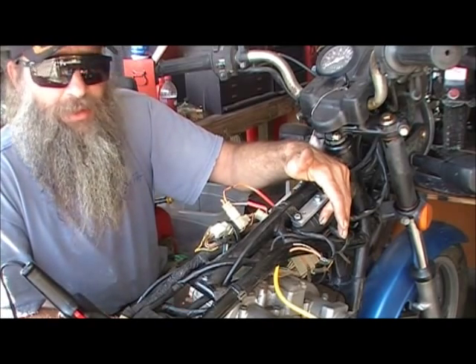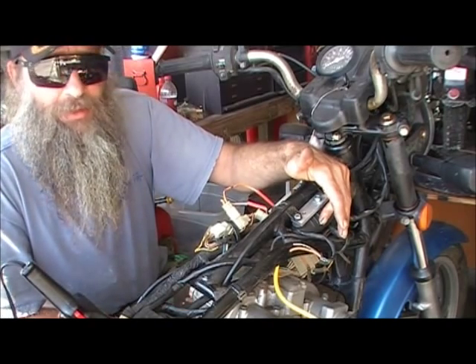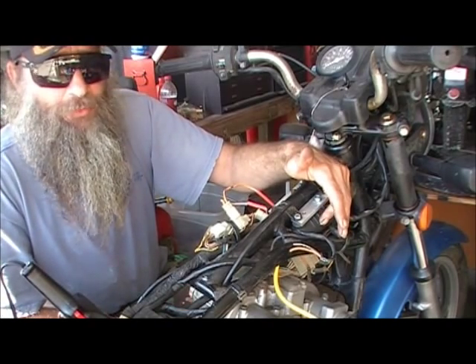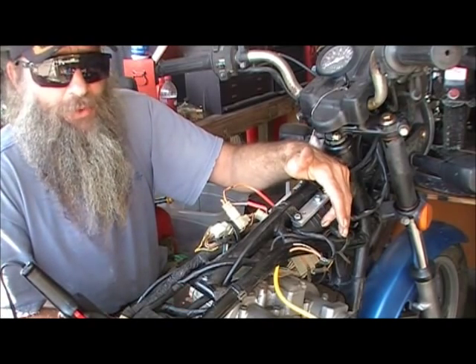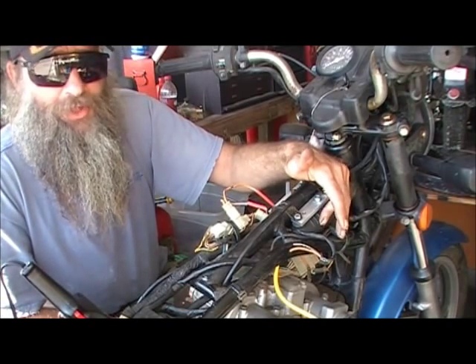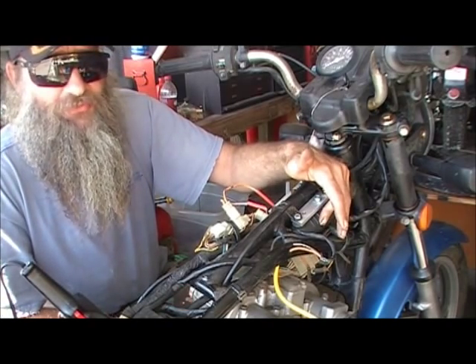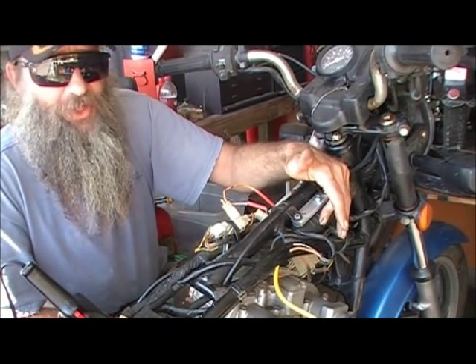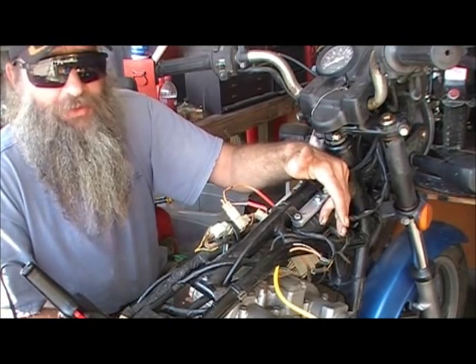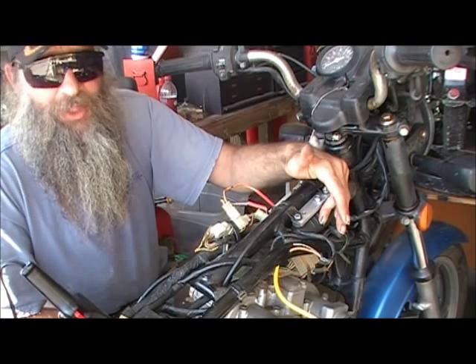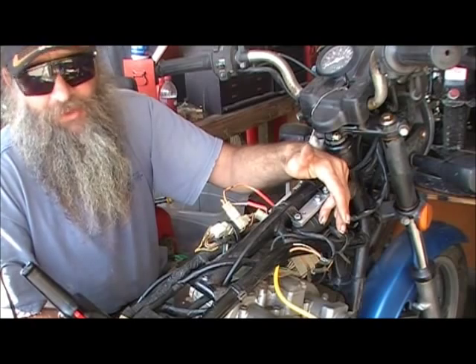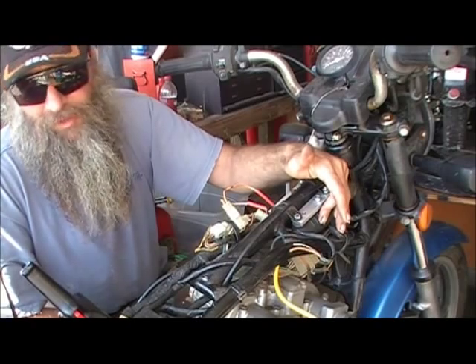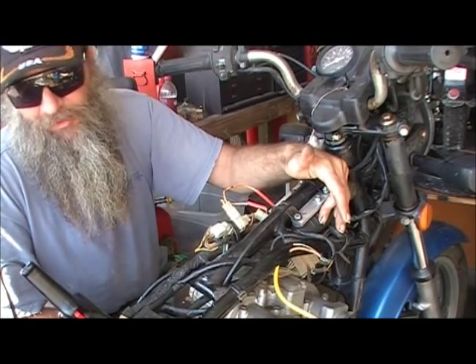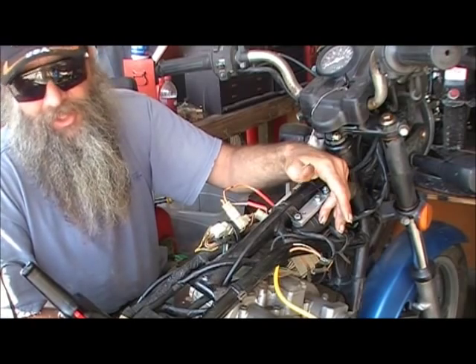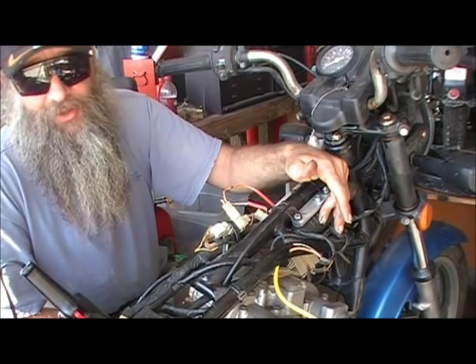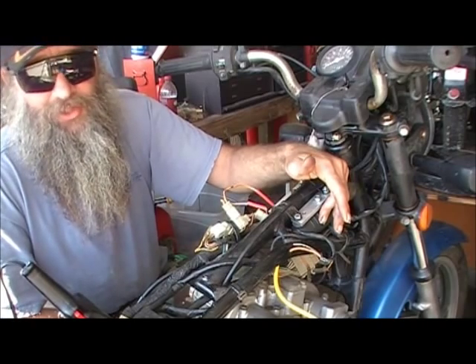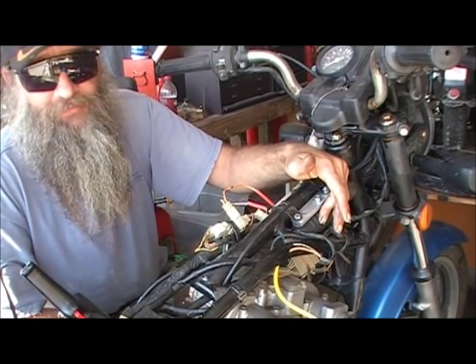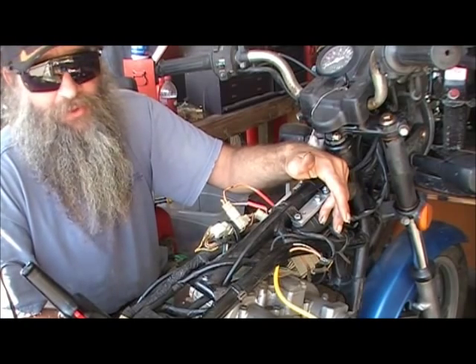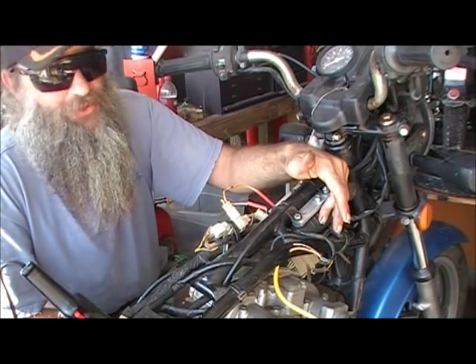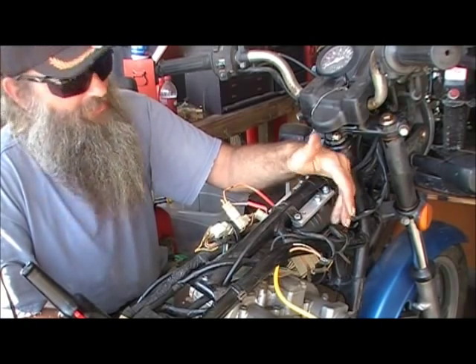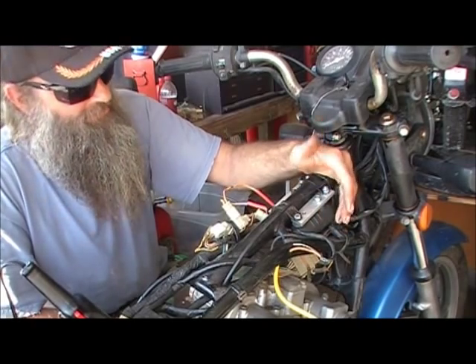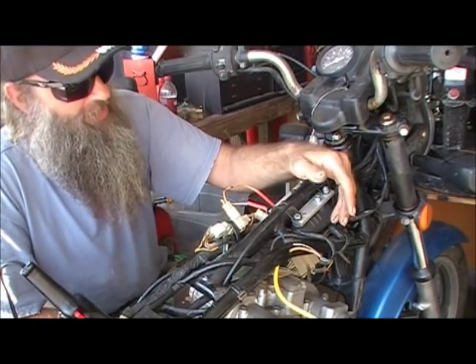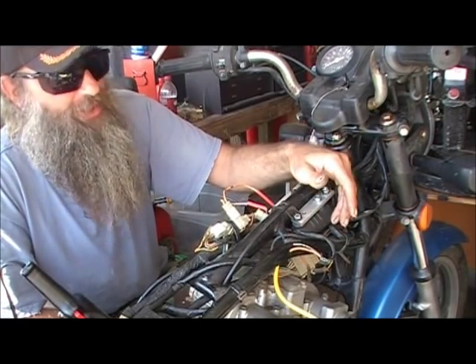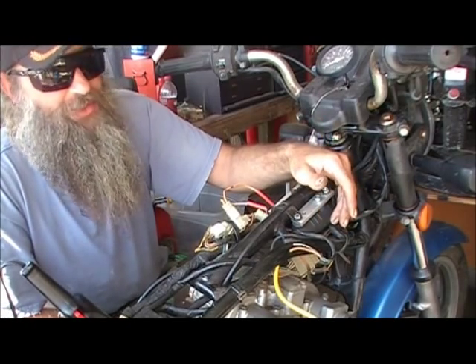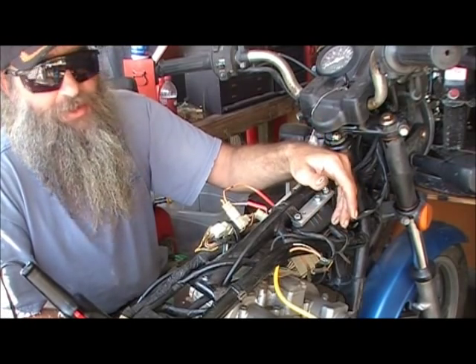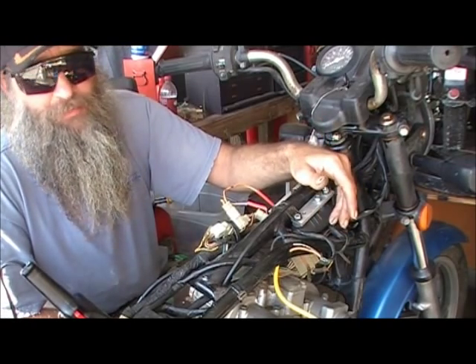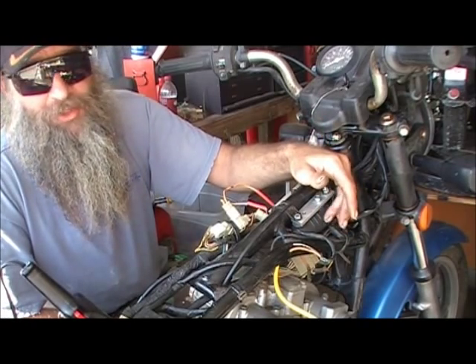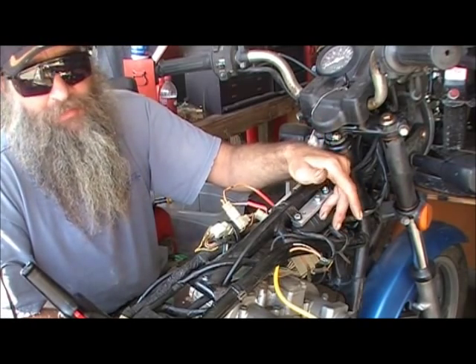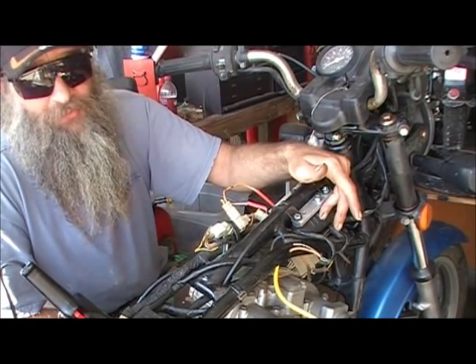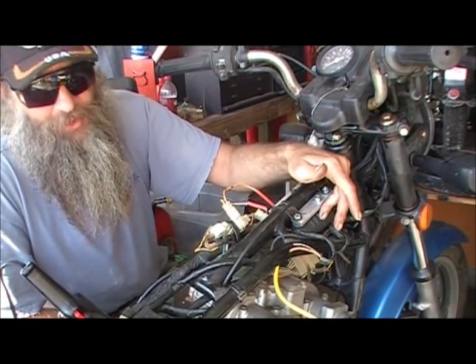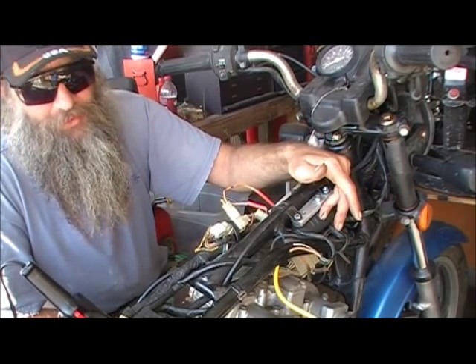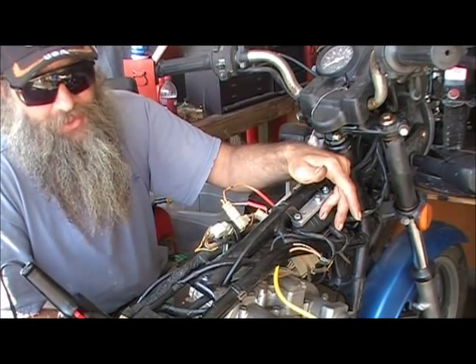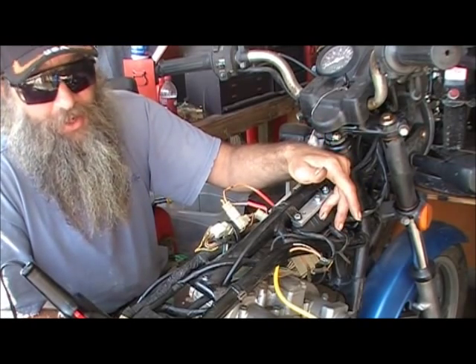Cold mornings — you can have that battery down to ten volts, hit that starter button, and the motherfucker will start.